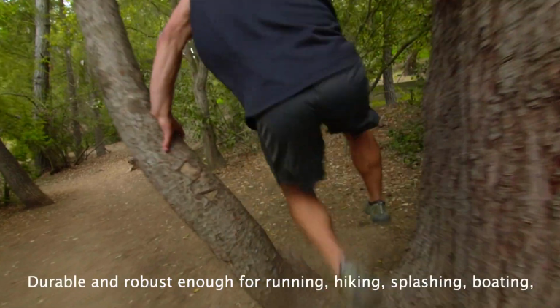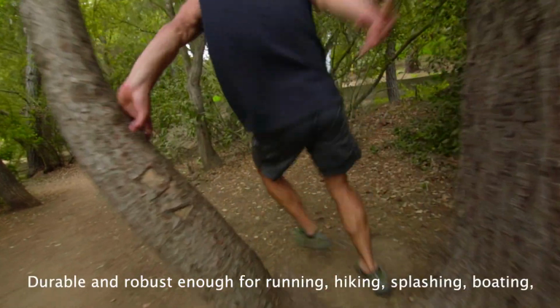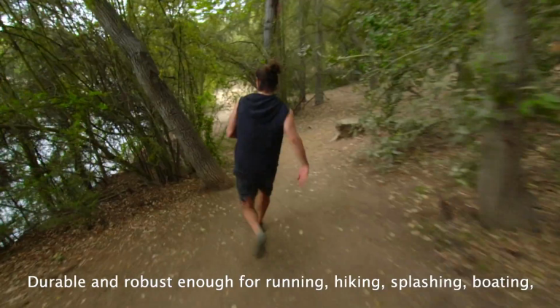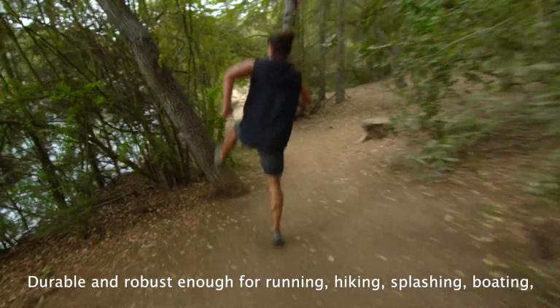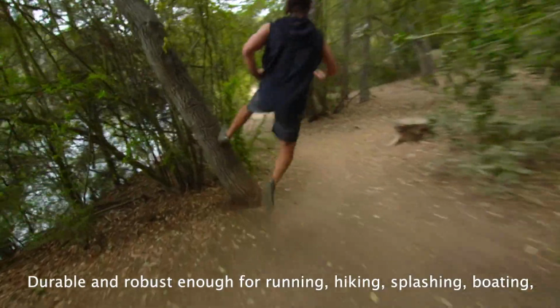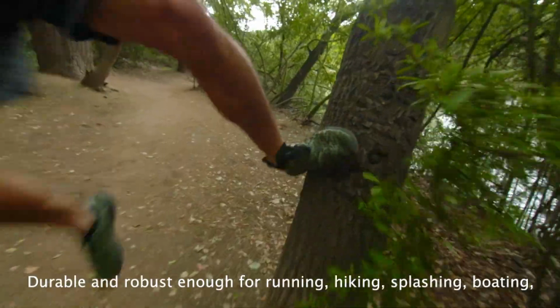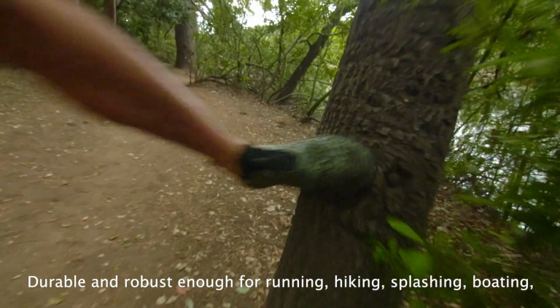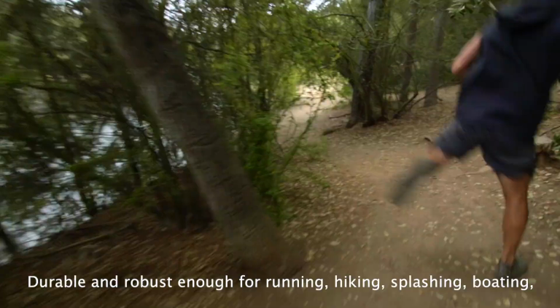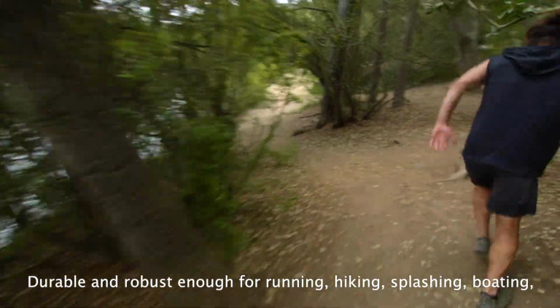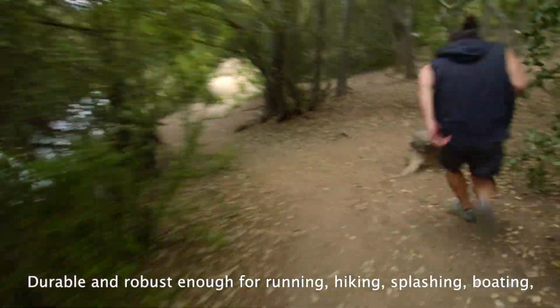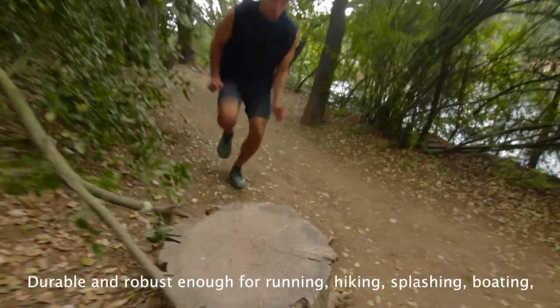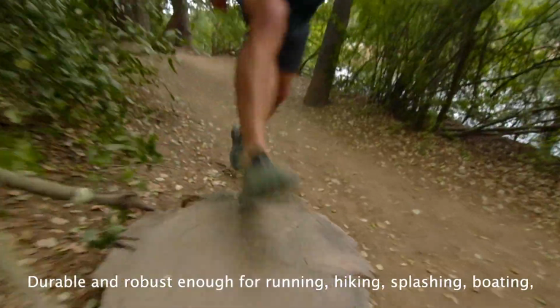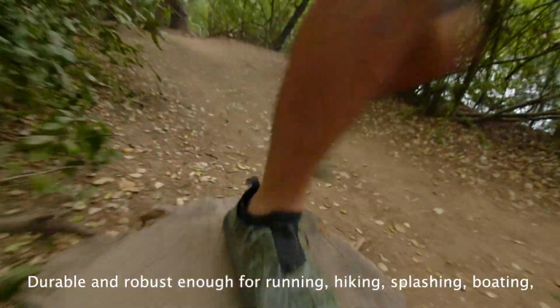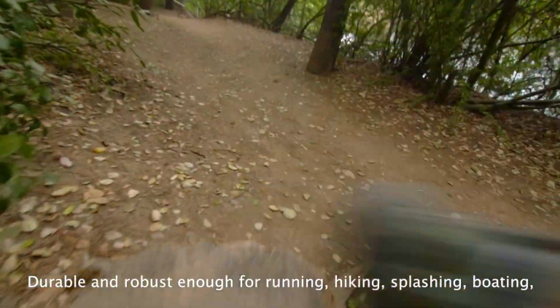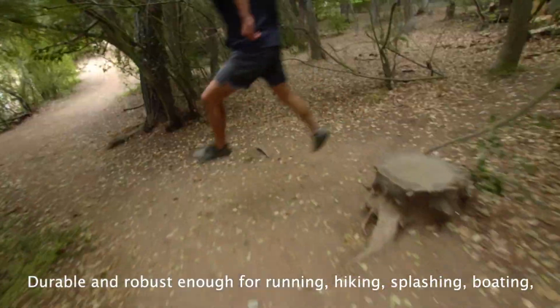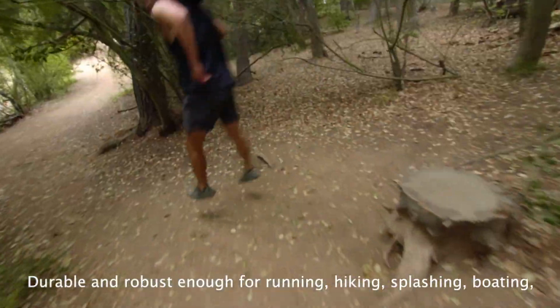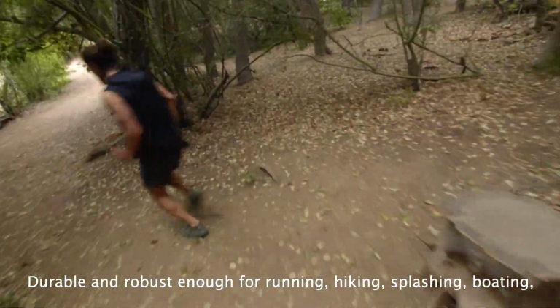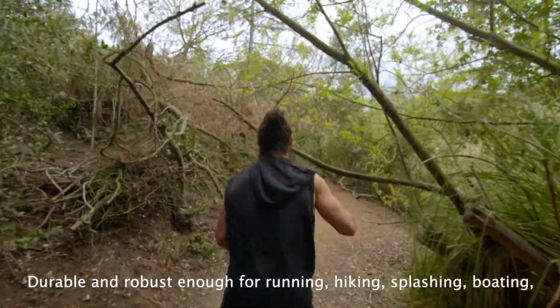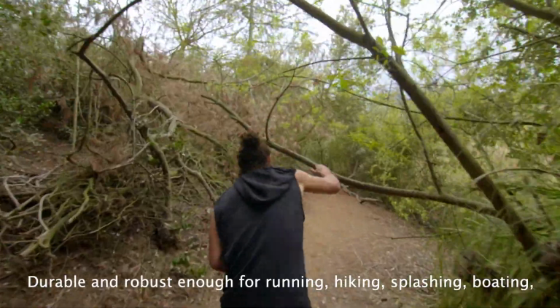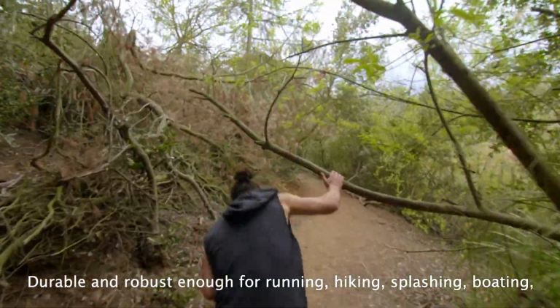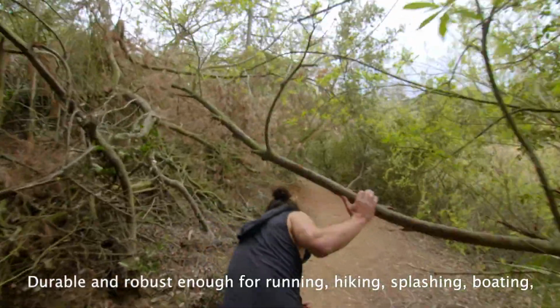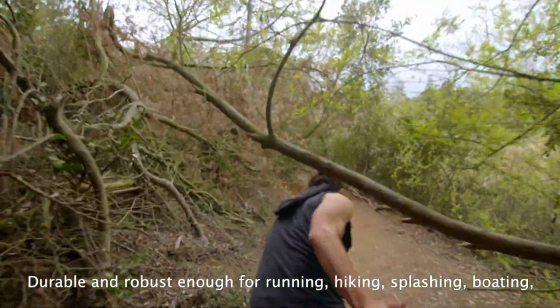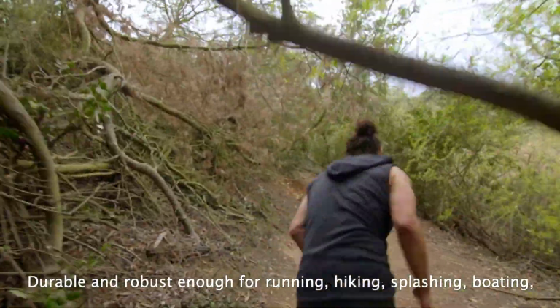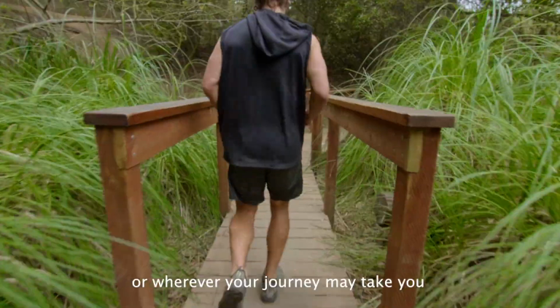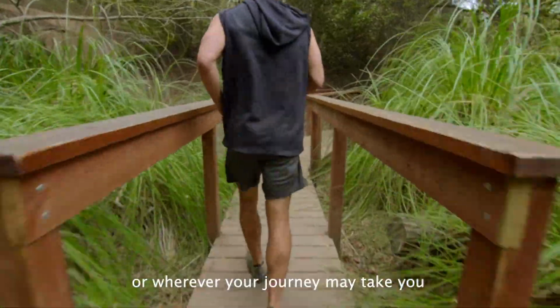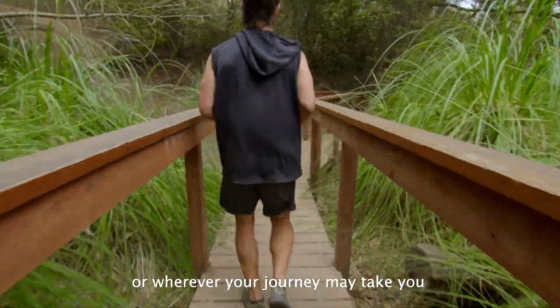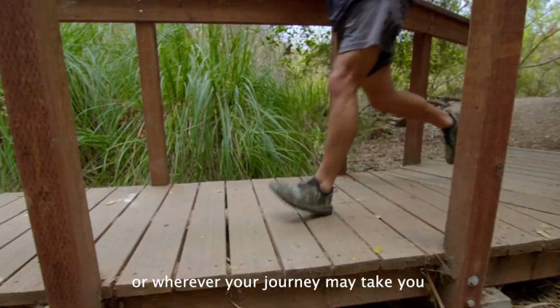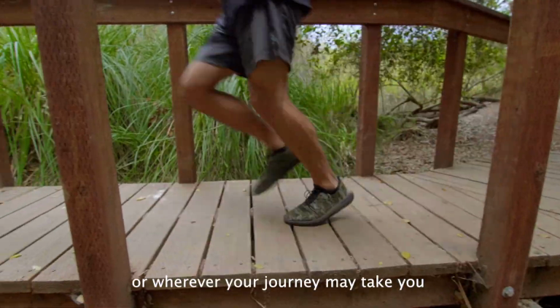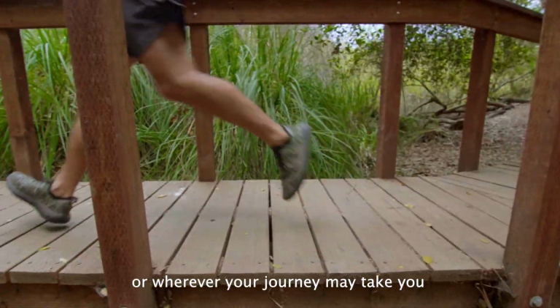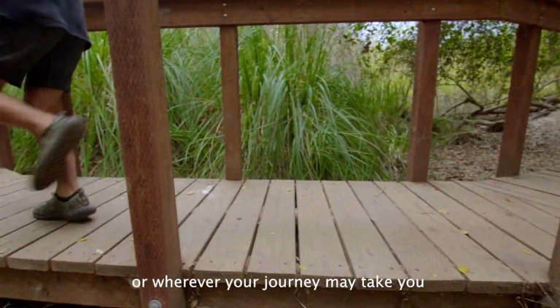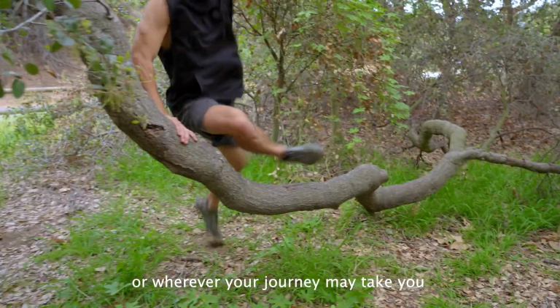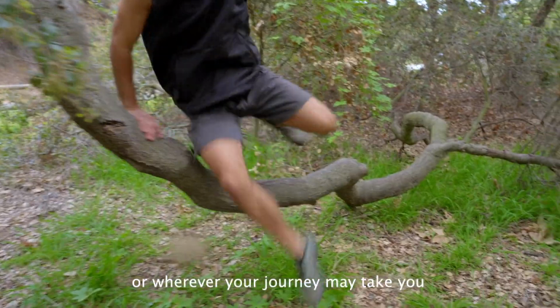Durable and robust enough for running, hiking, splashing, boating, or wherever your journey may take you.